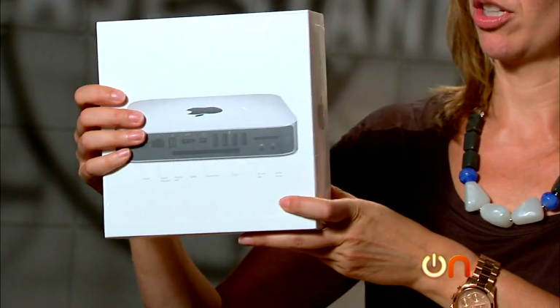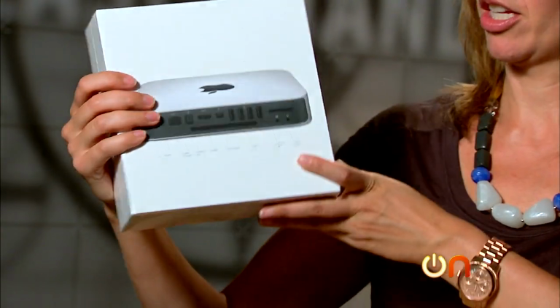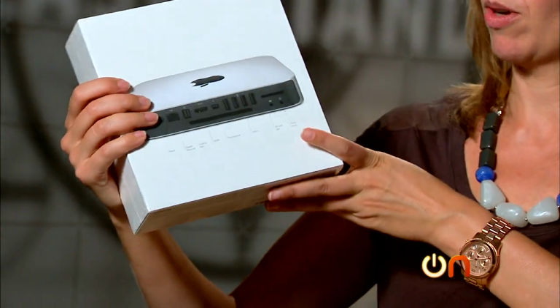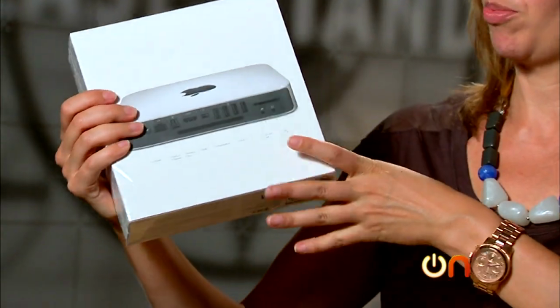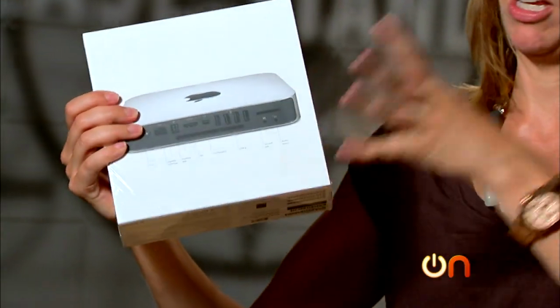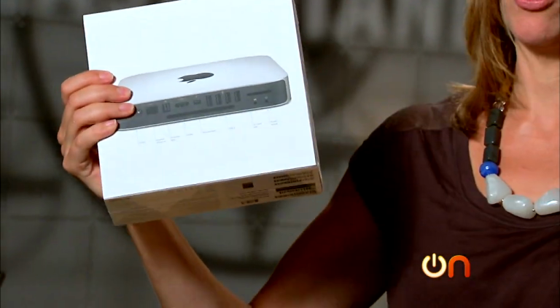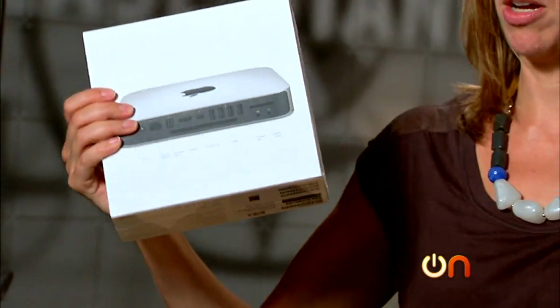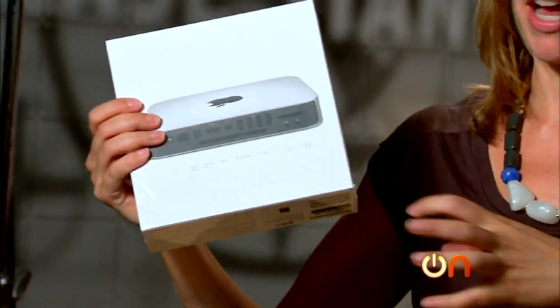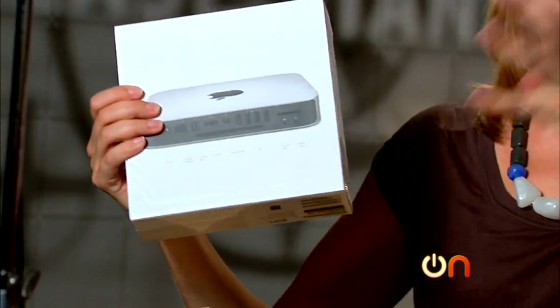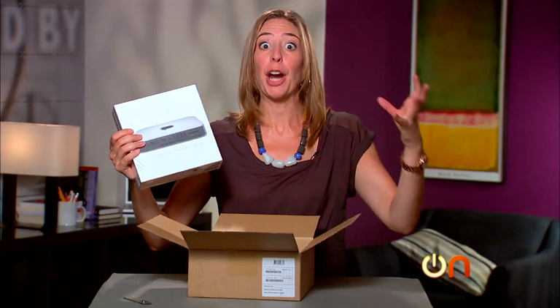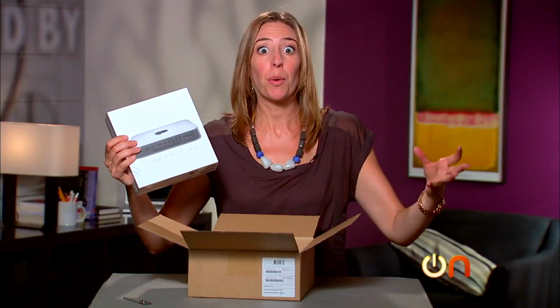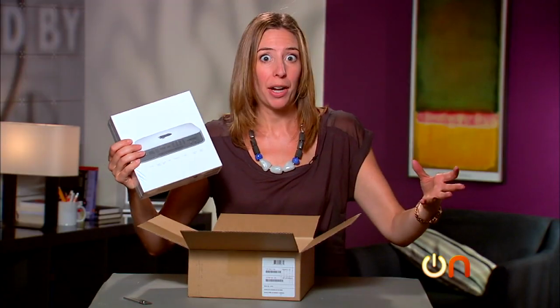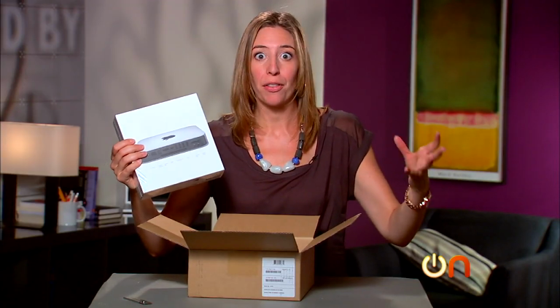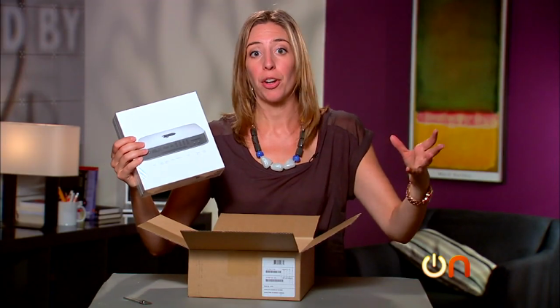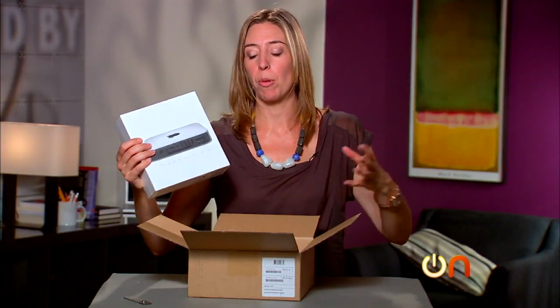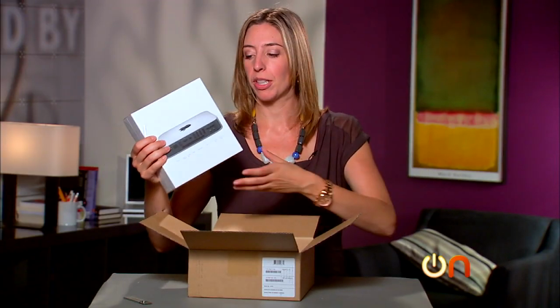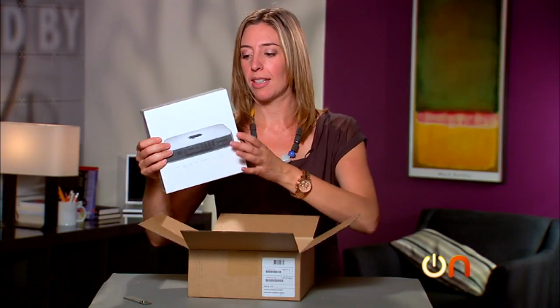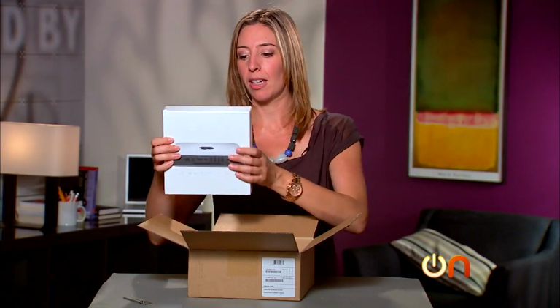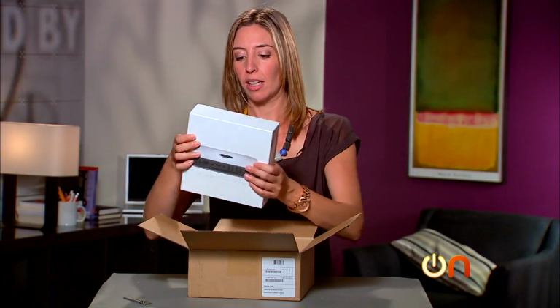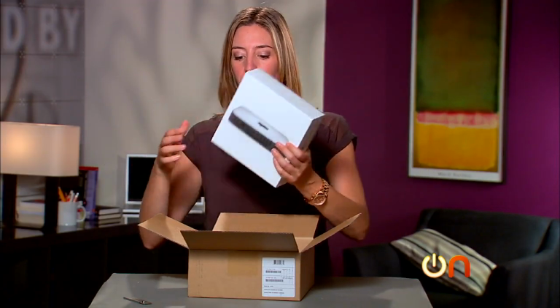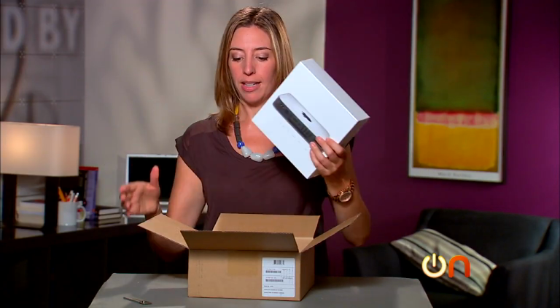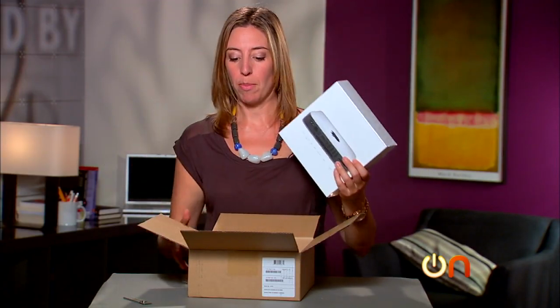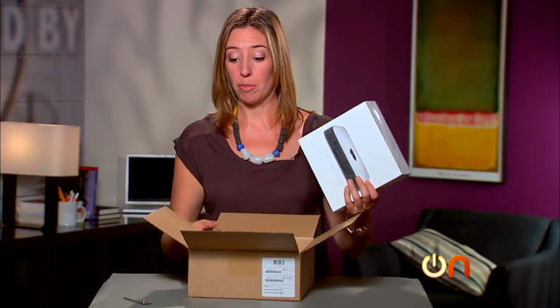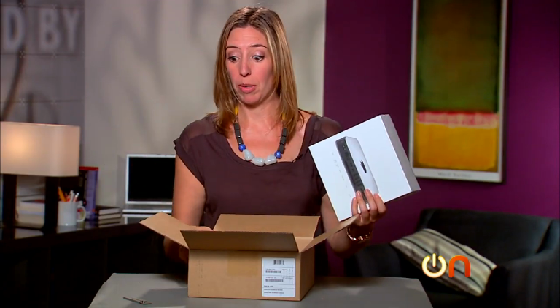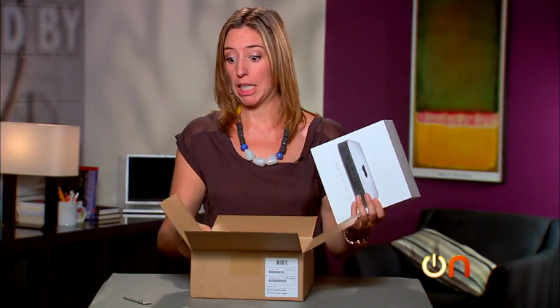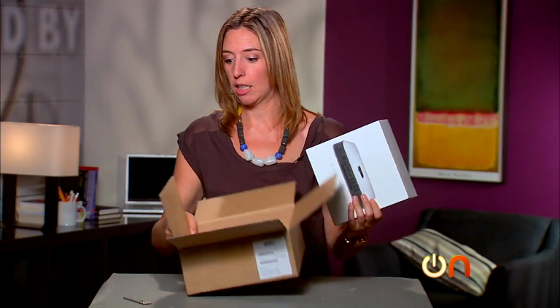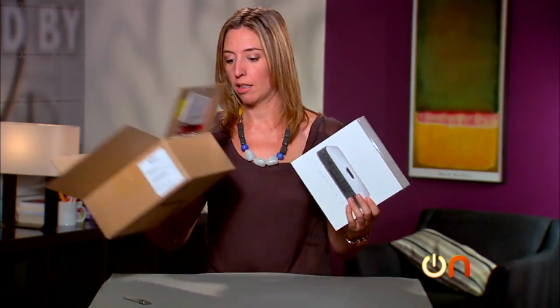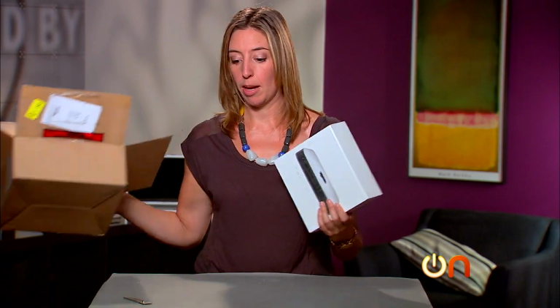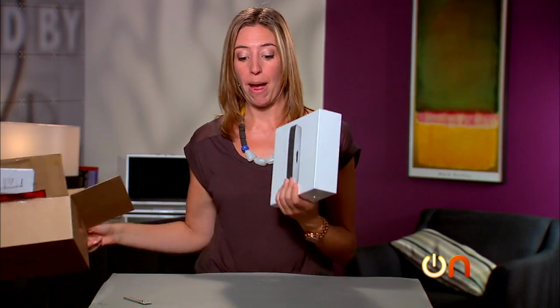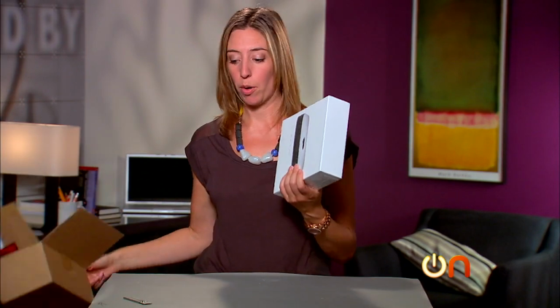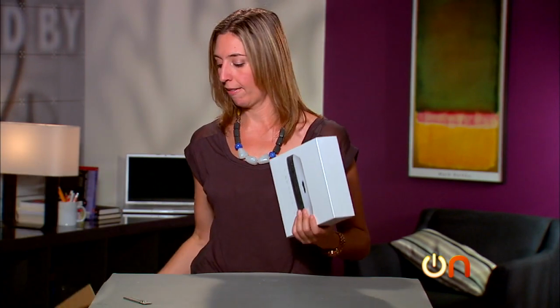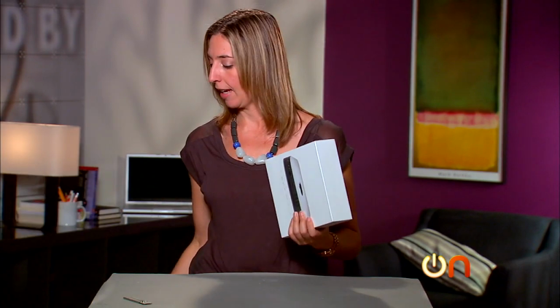They list USB, HDMI, Firewire, Thunderbolt. This thing is meant to be plugged in and powering things.